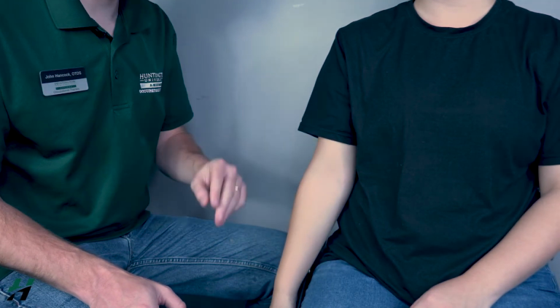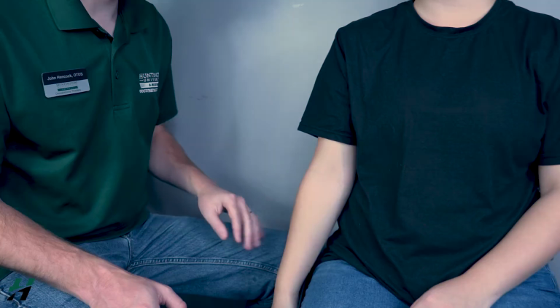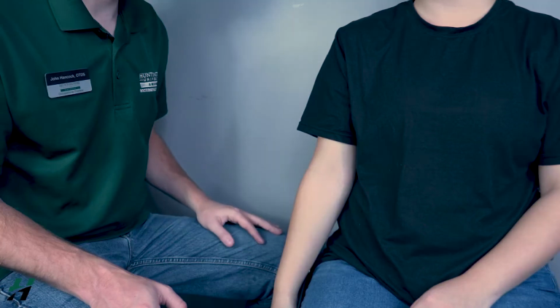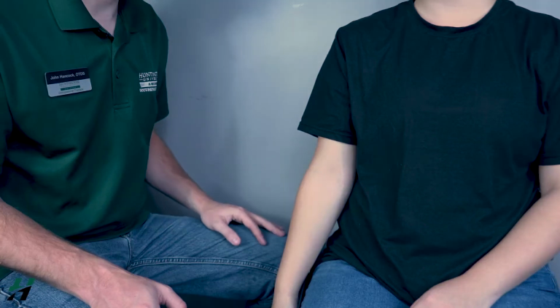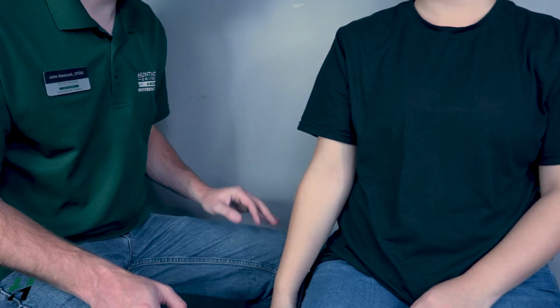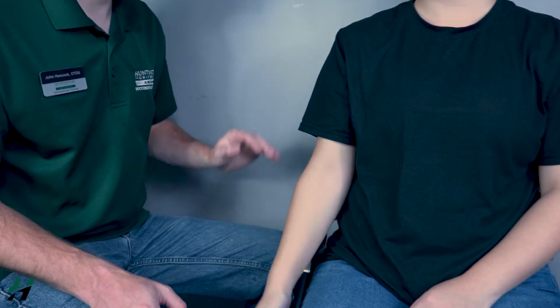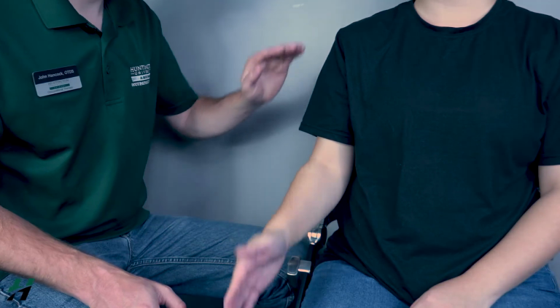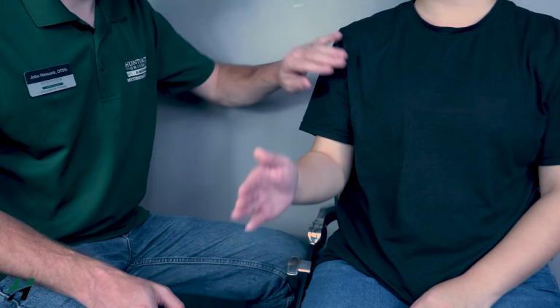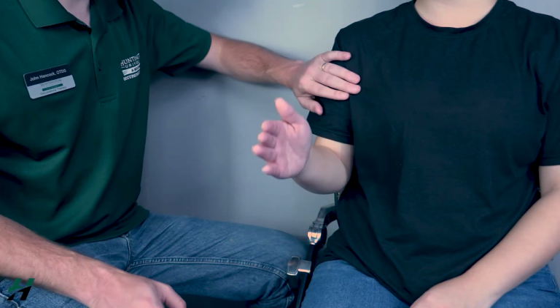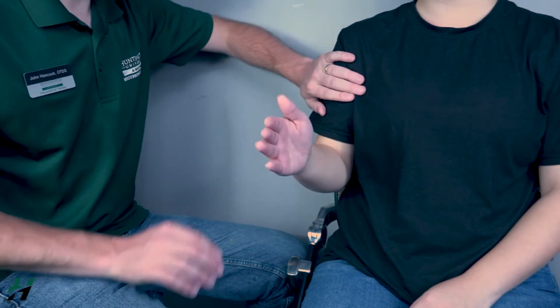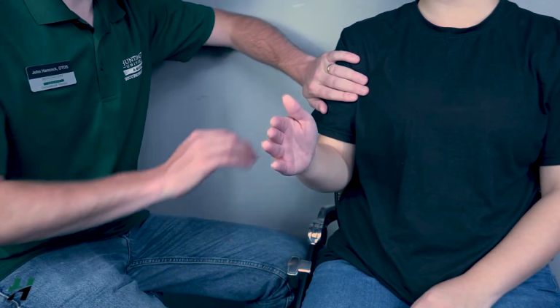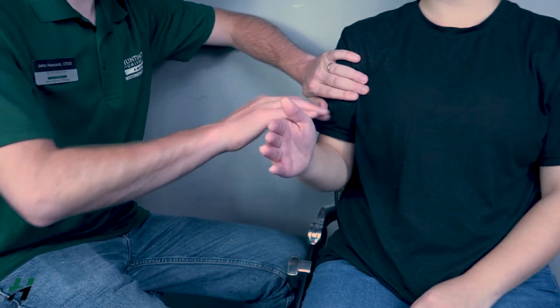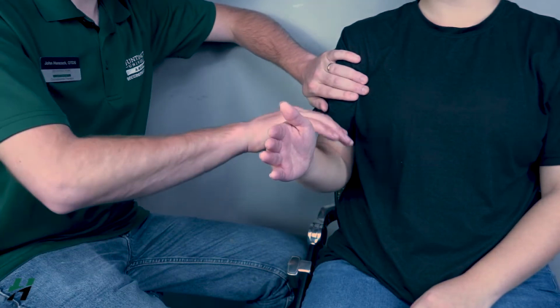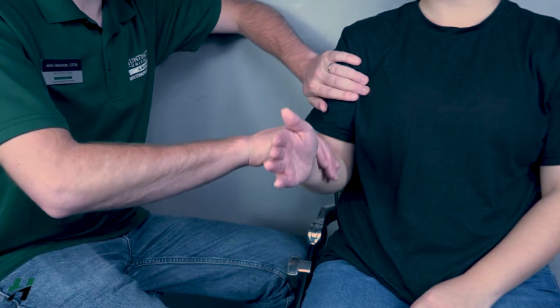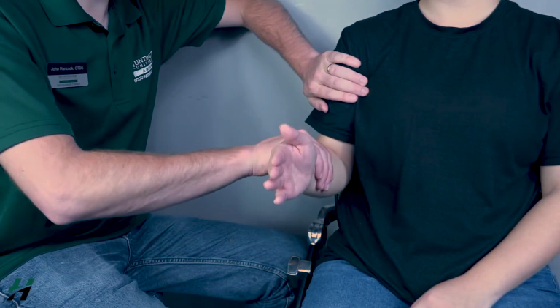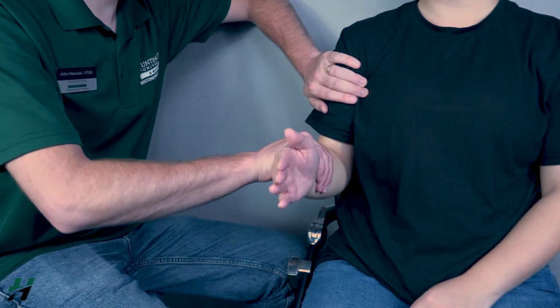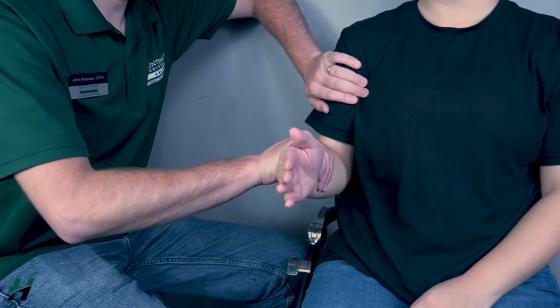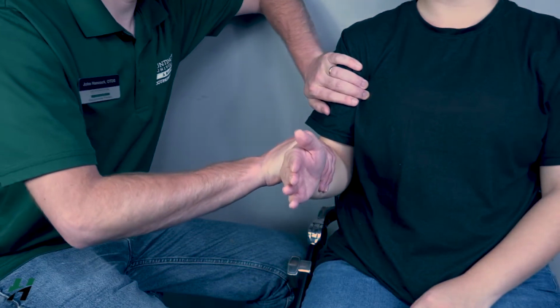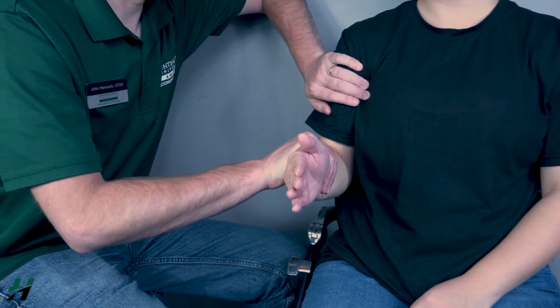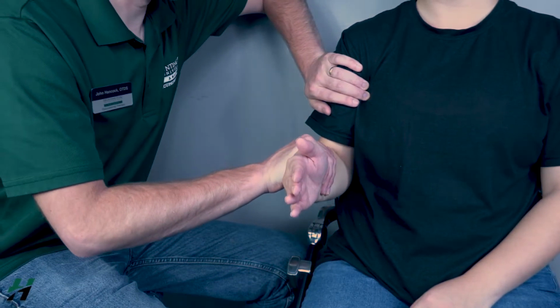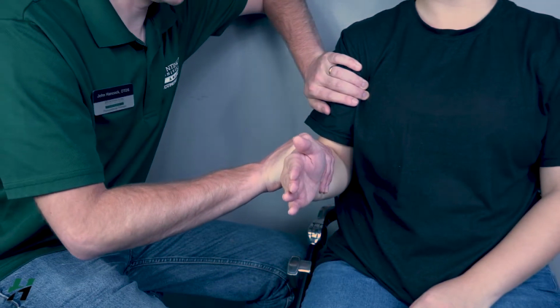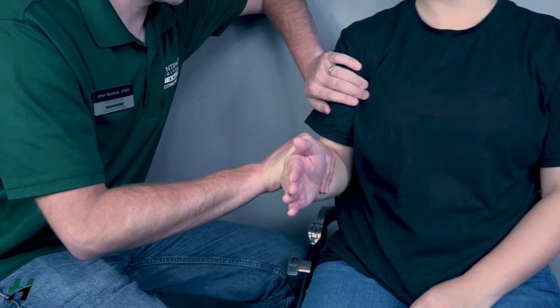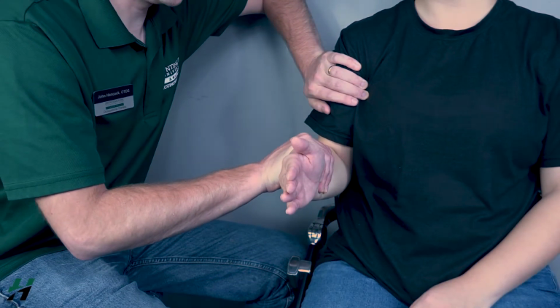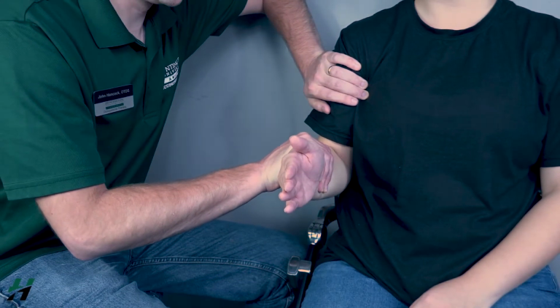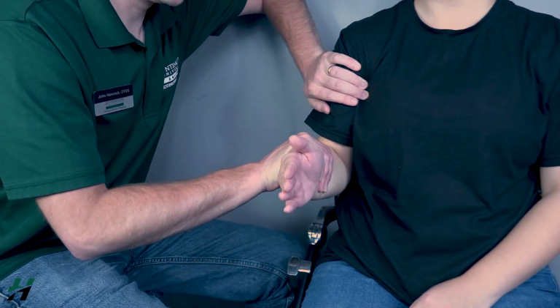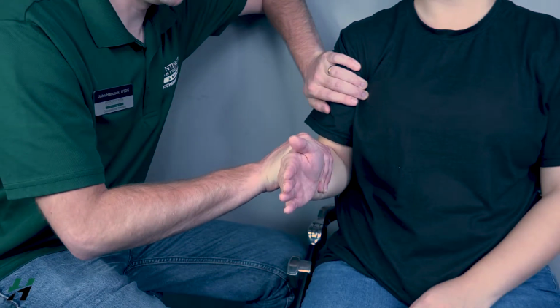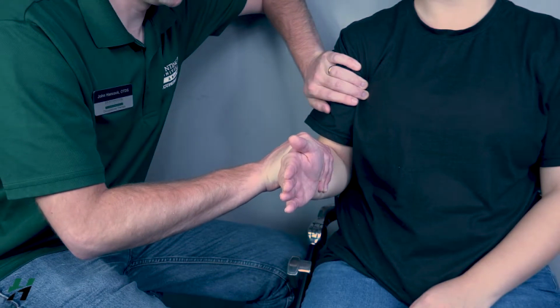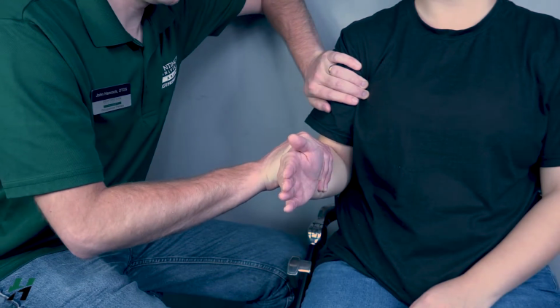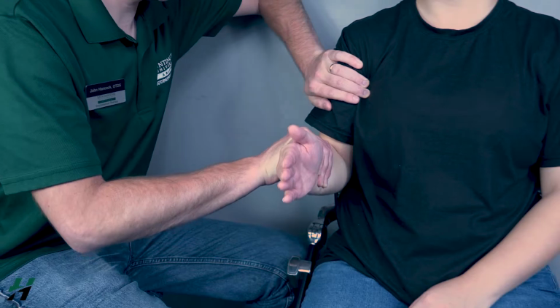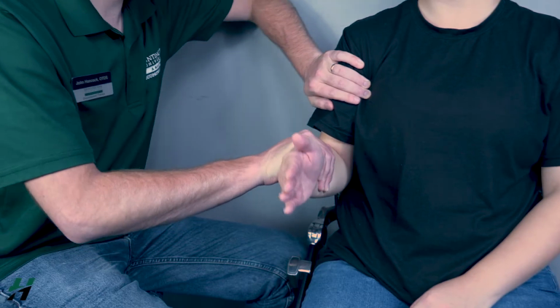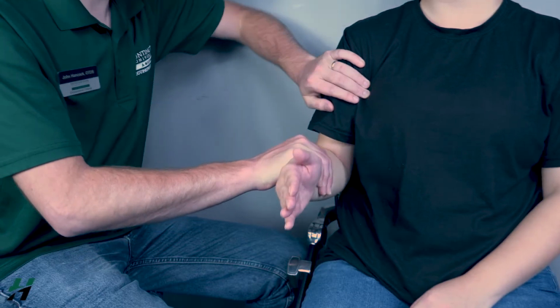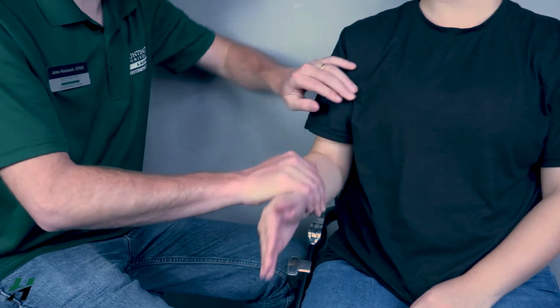Come up halfway. Stabilize, then resist me for three seconds — three, two, one — and go back down.